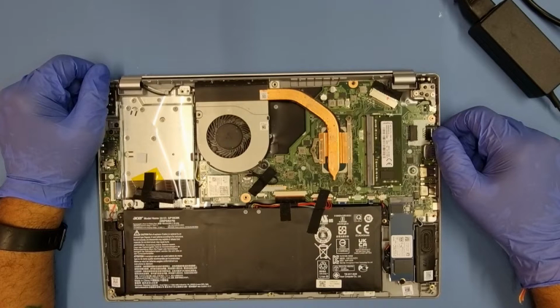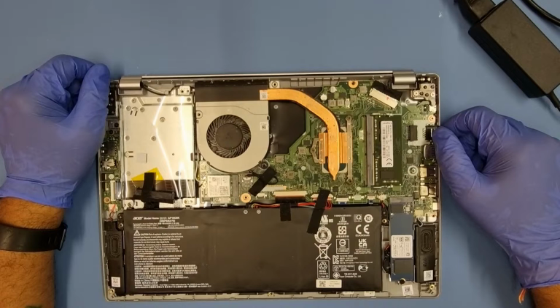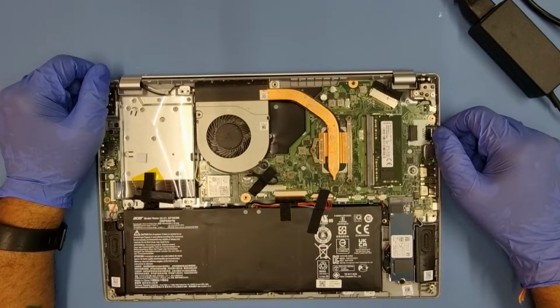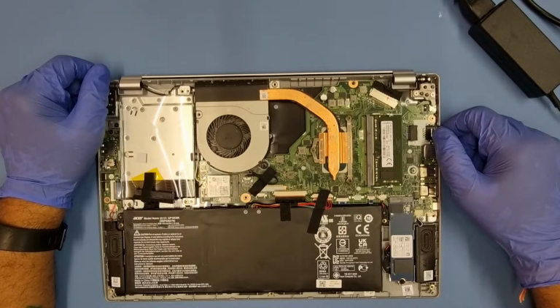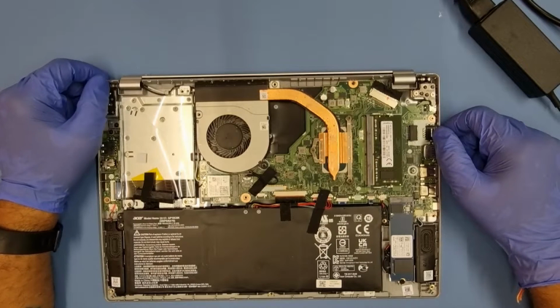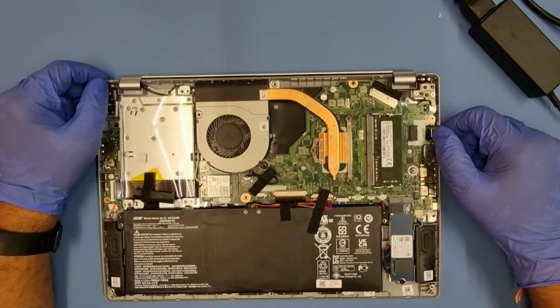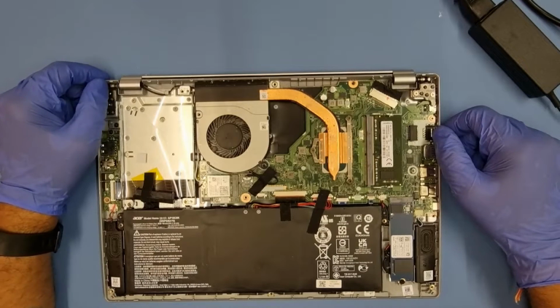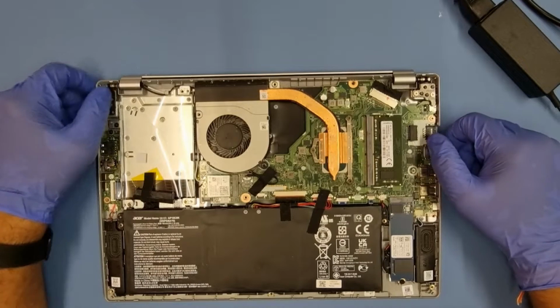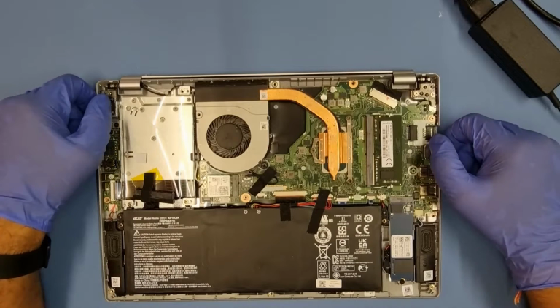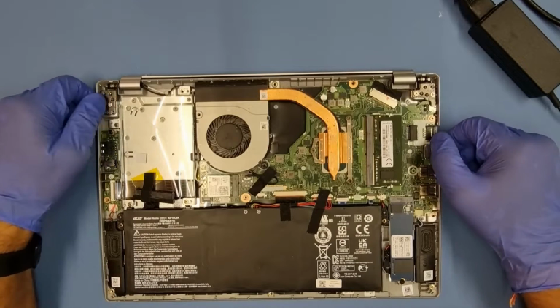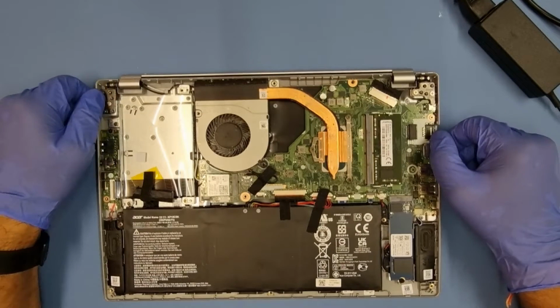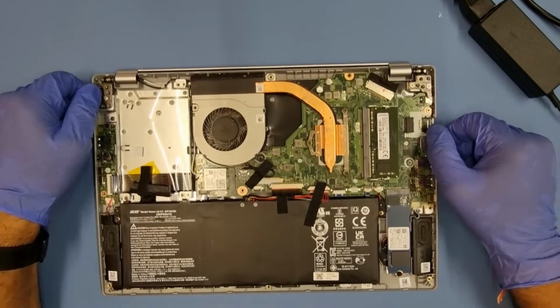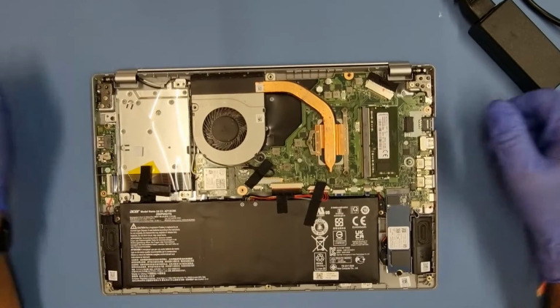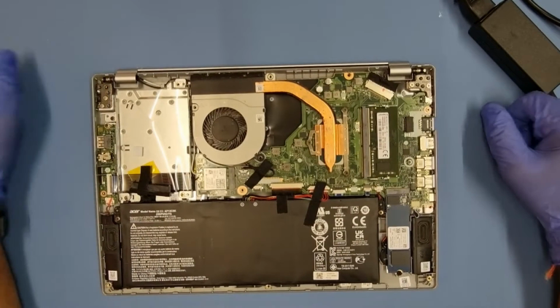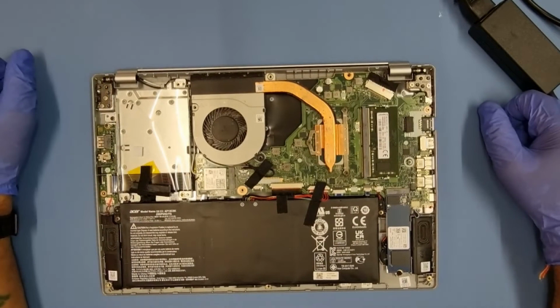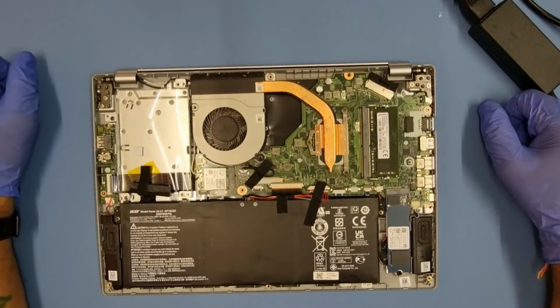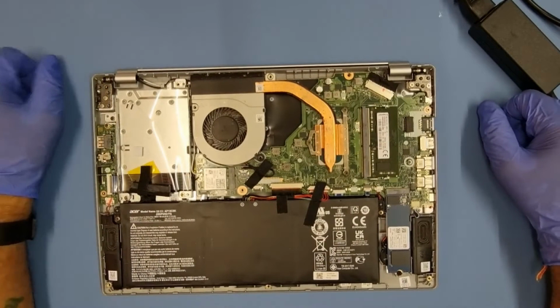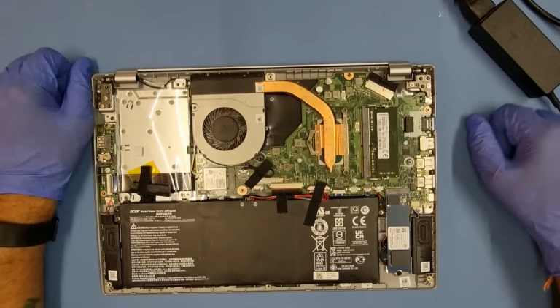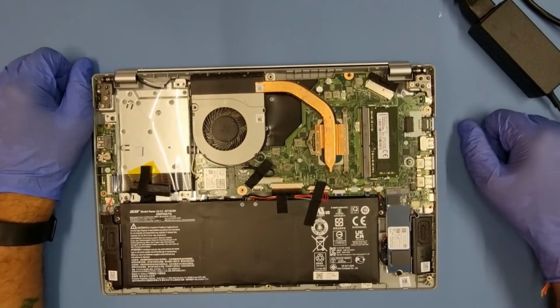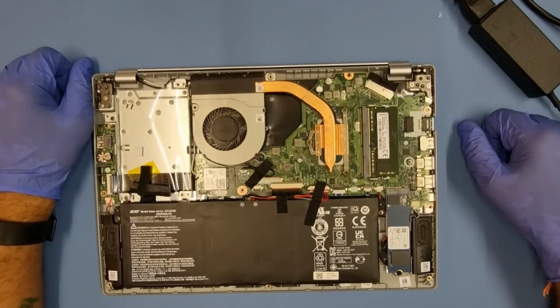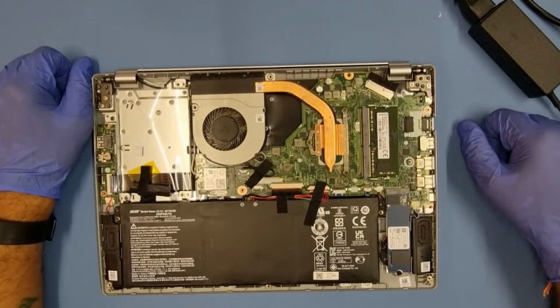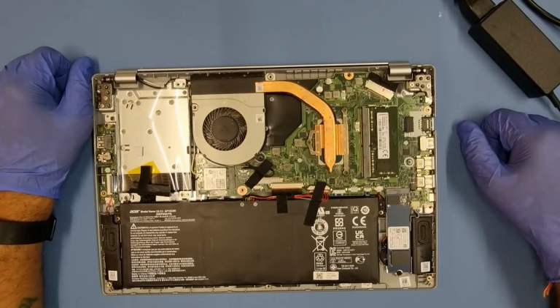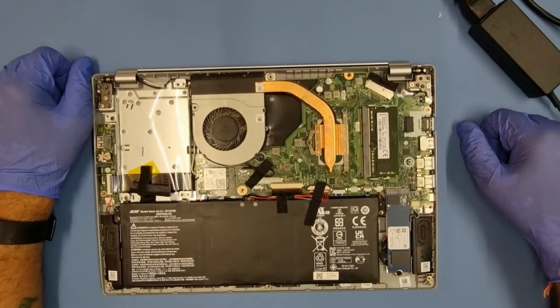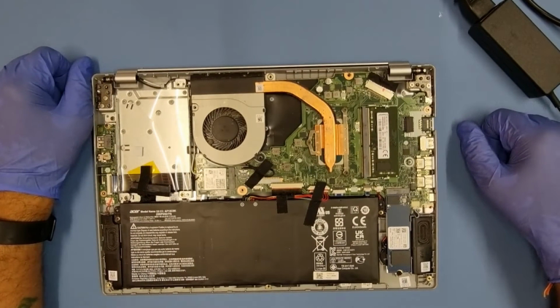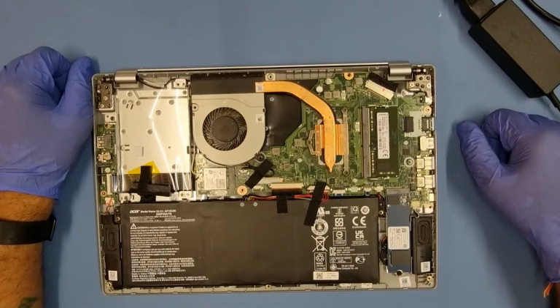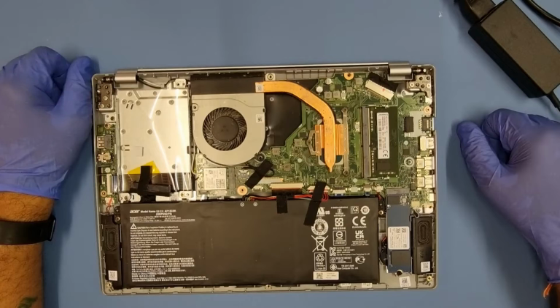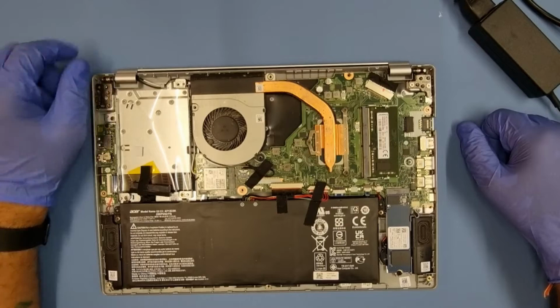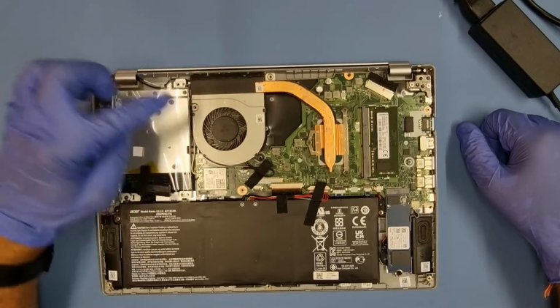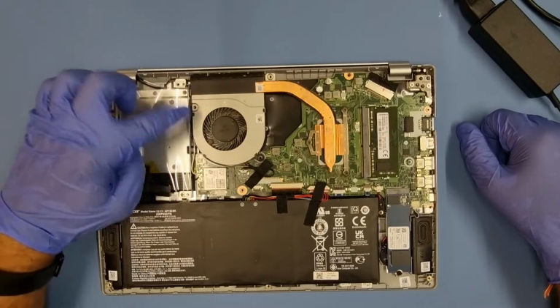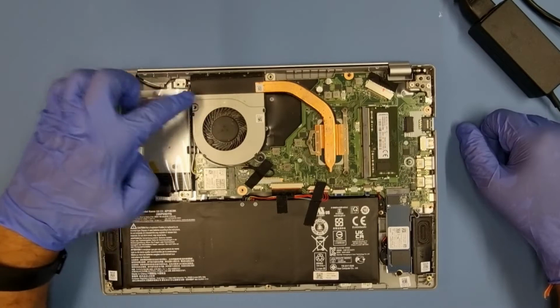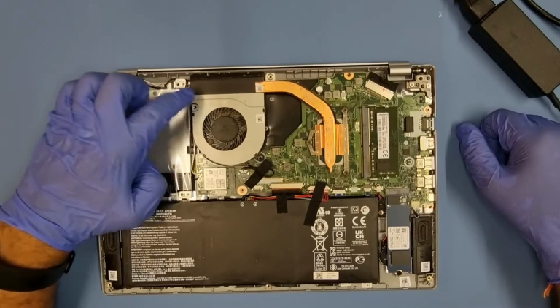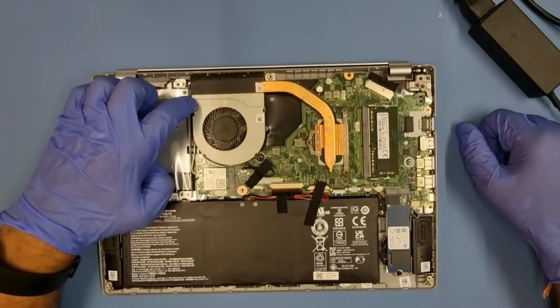Maybe that's the reason why the charger popped — because it's probably pulling too much power if the machine was overheating. That's a possibility; I've heard that before. So I've already taken a couple of screws out, as you can see.